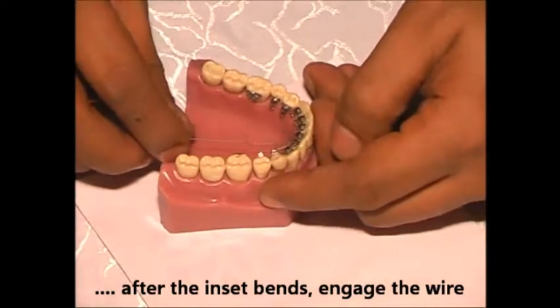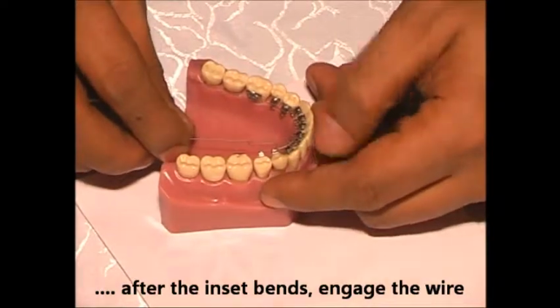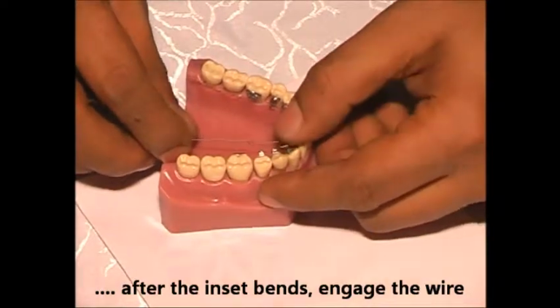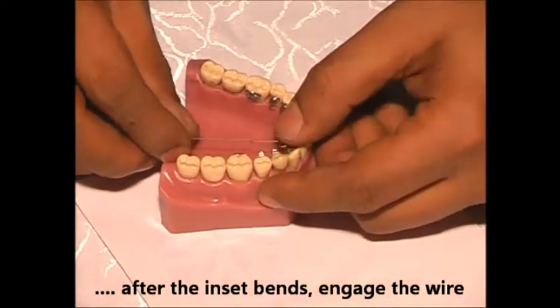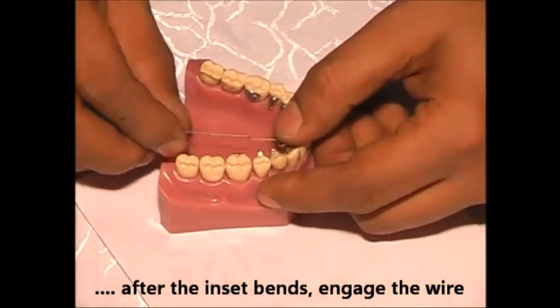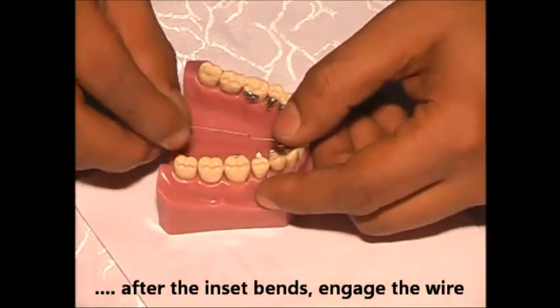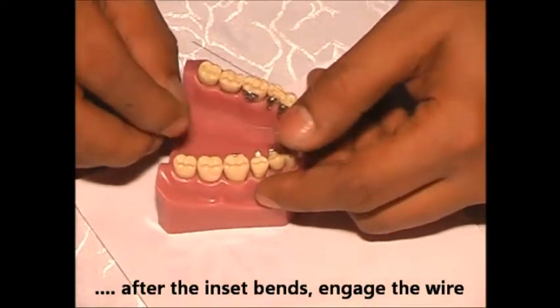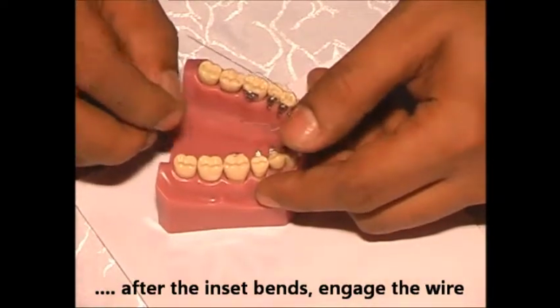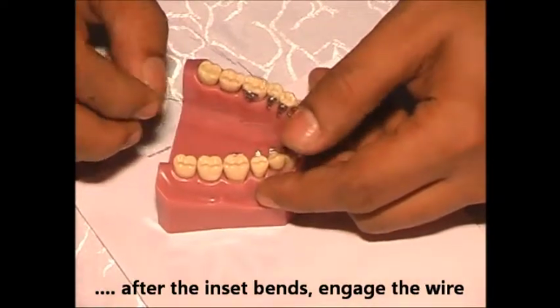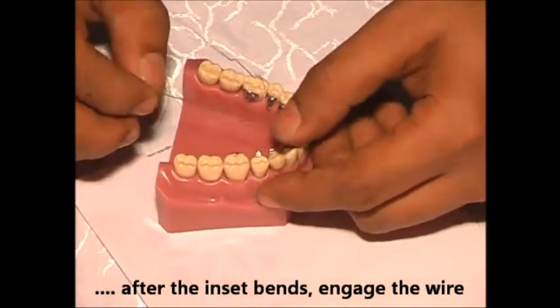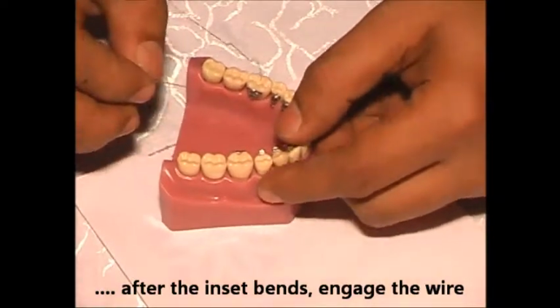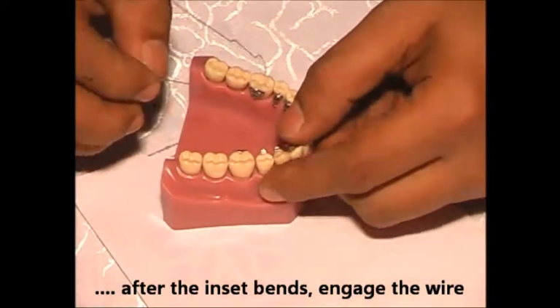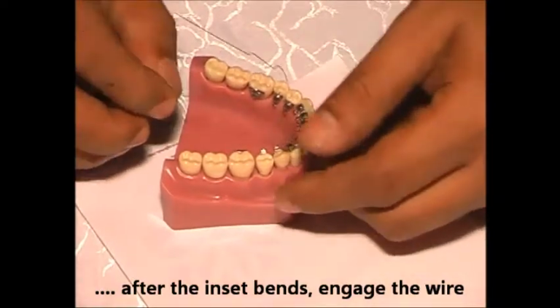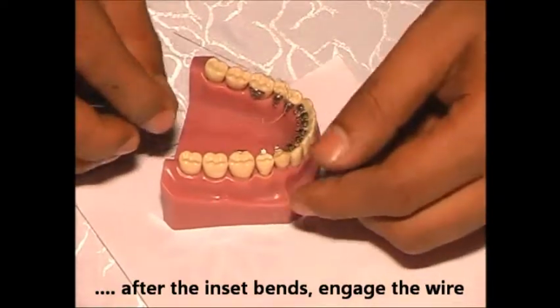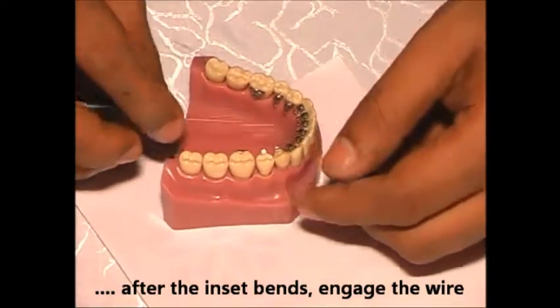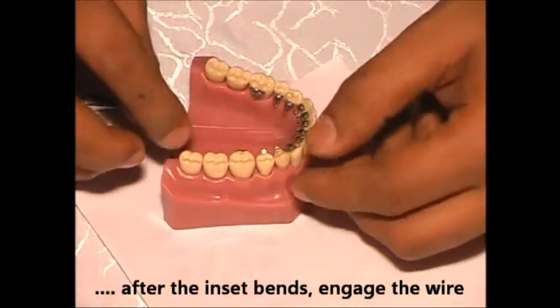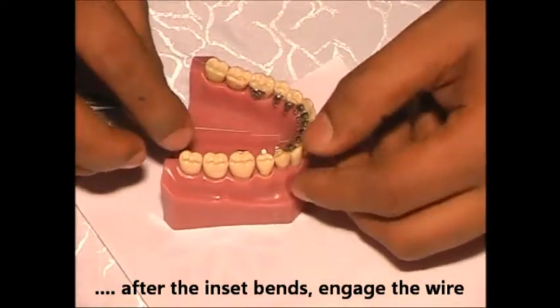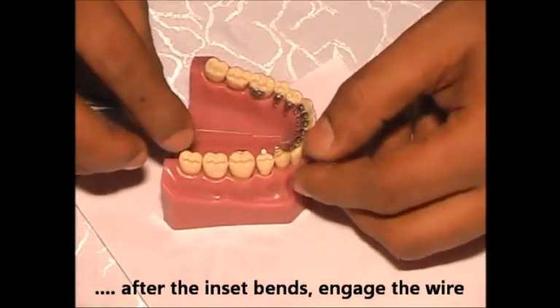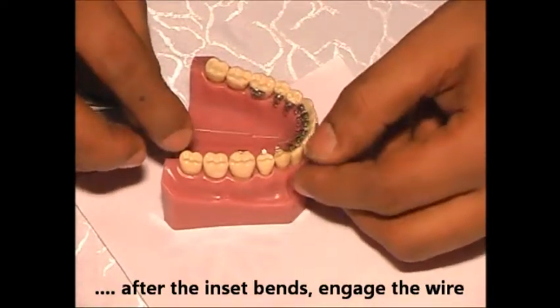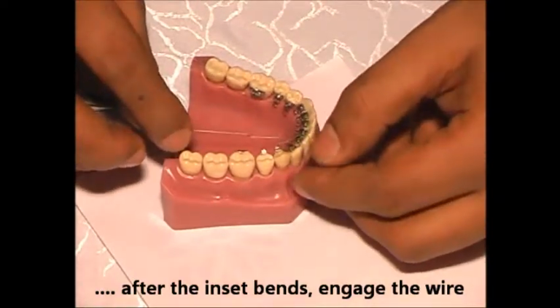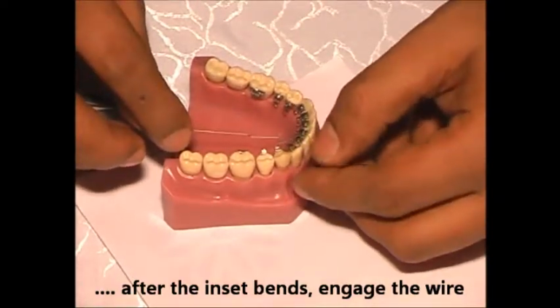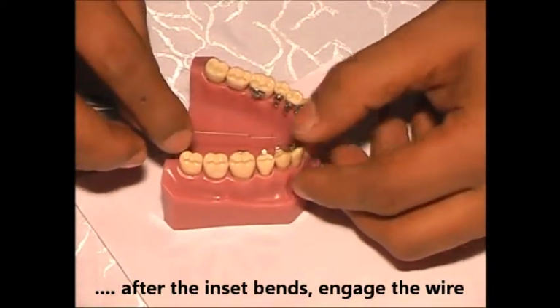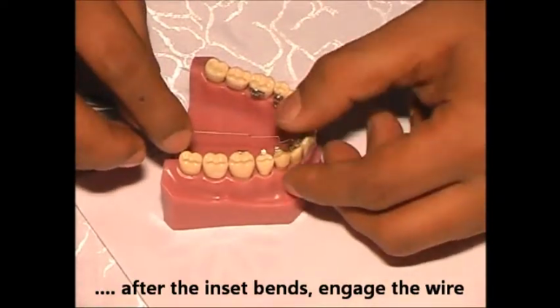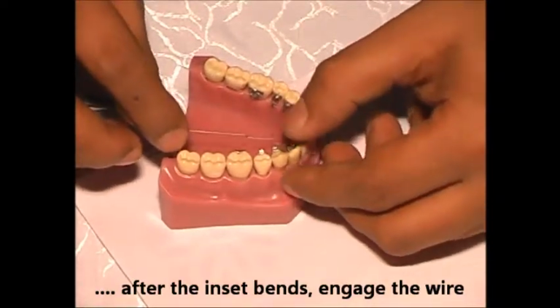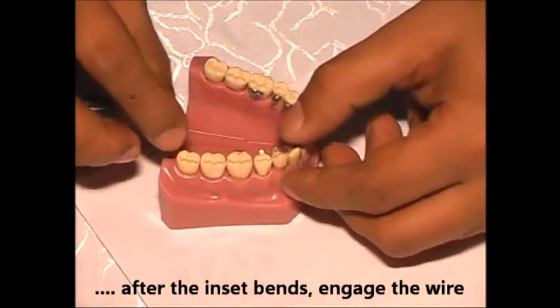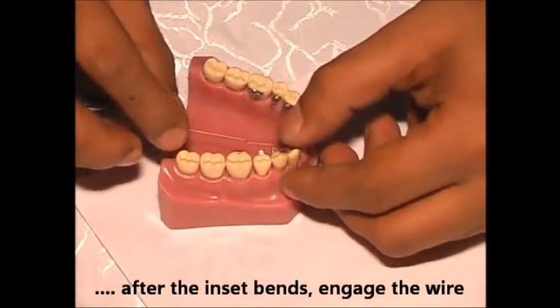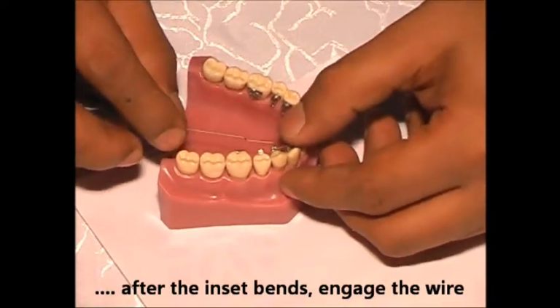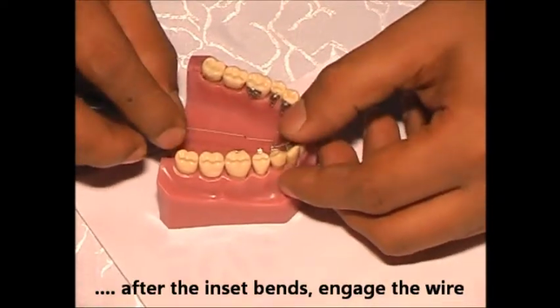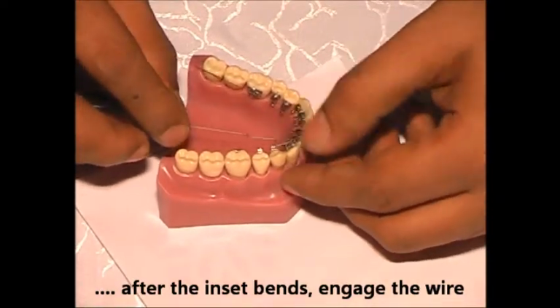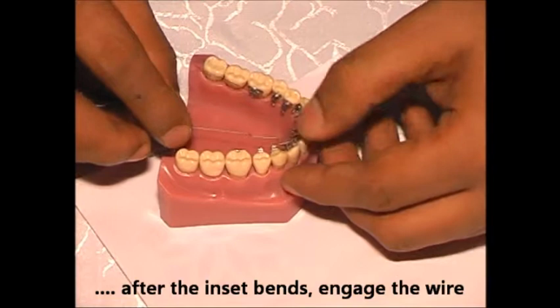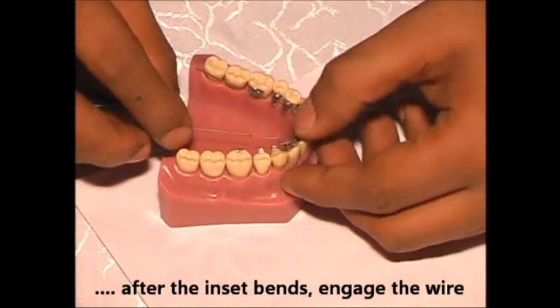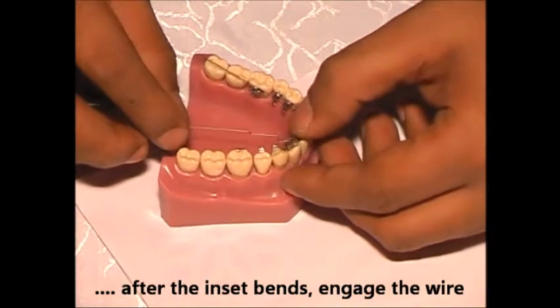Once you have made this wire, the angle is not to engage the wire into the typhoon bracket, whether using upper, lower, or whatever.